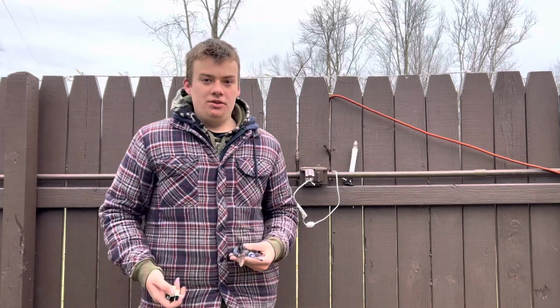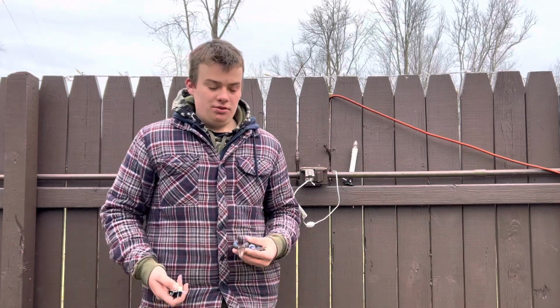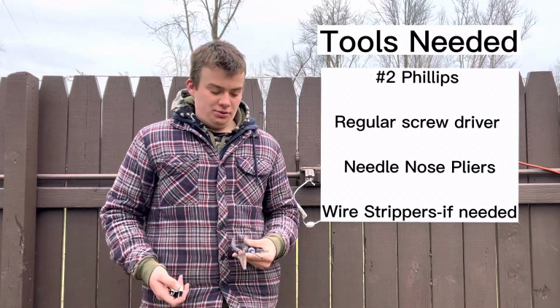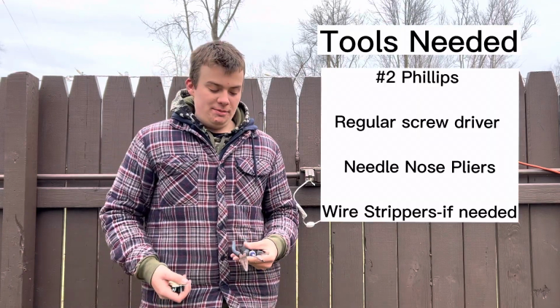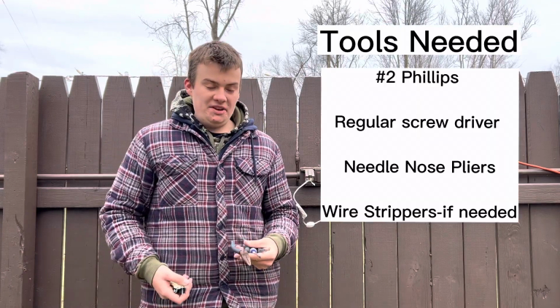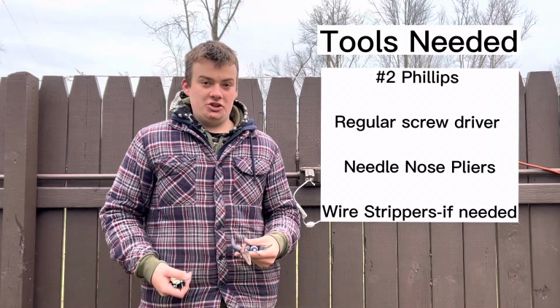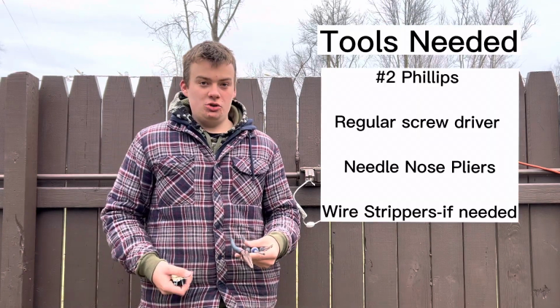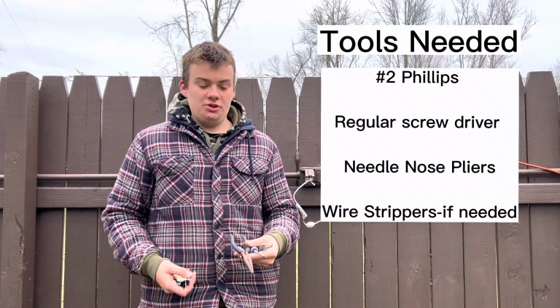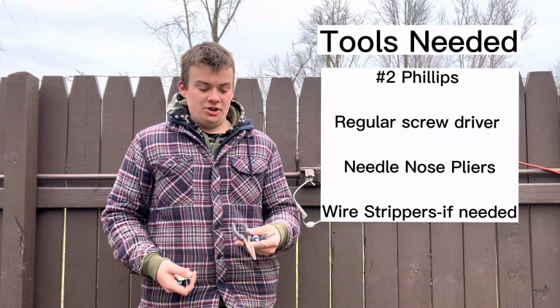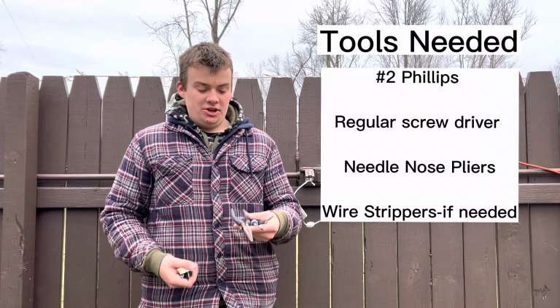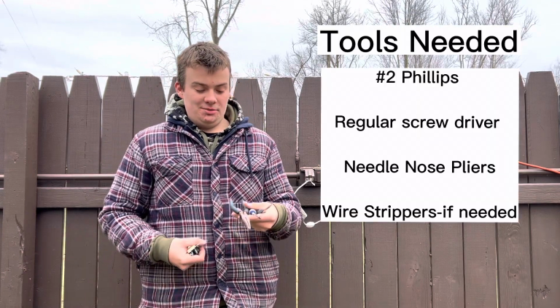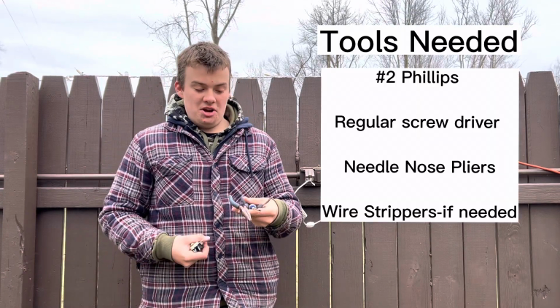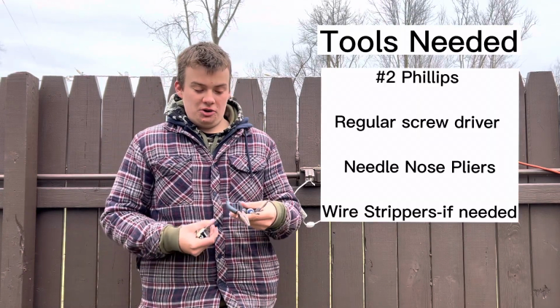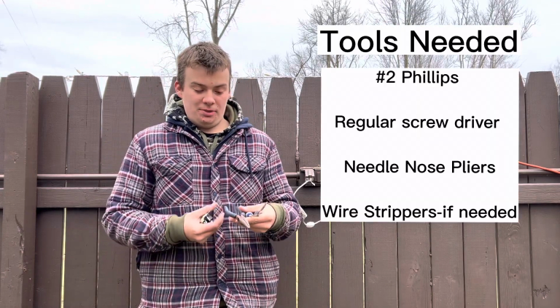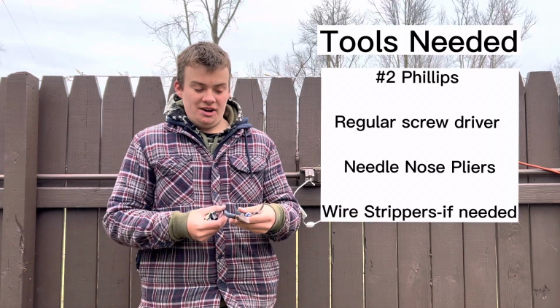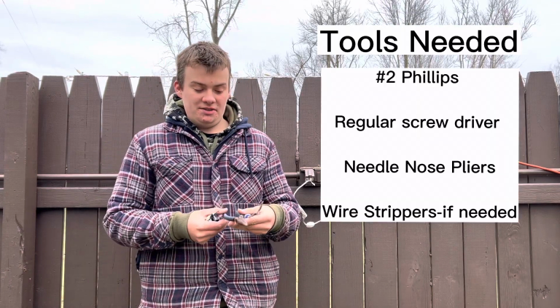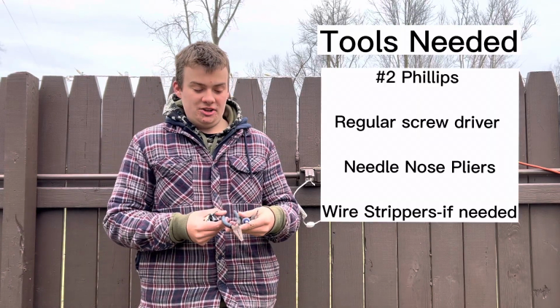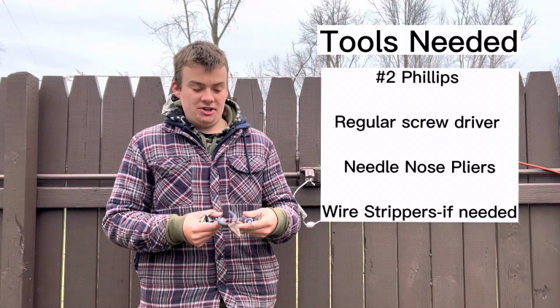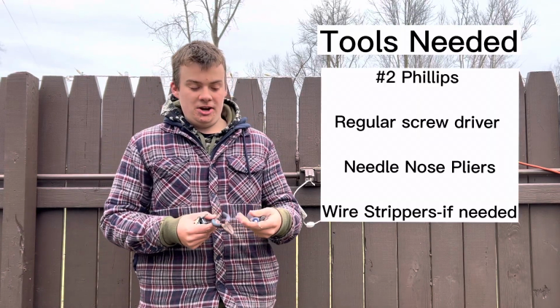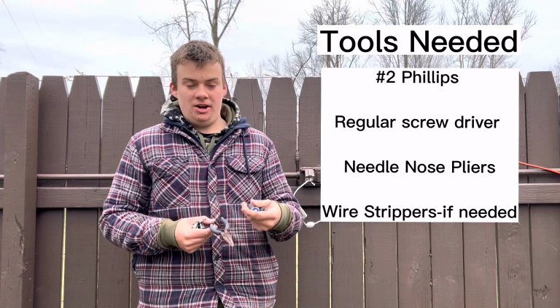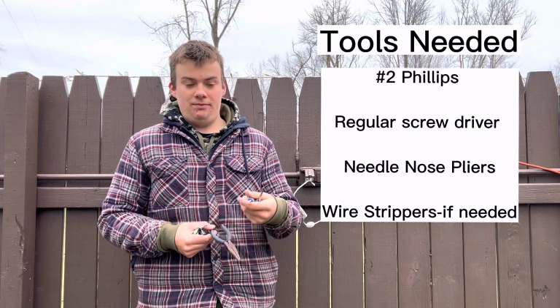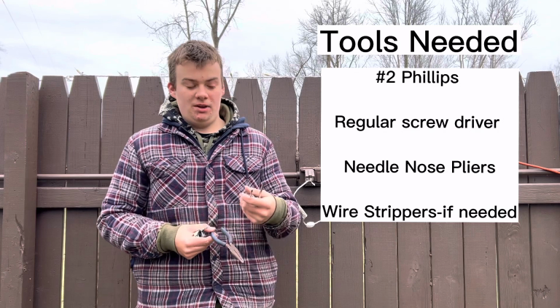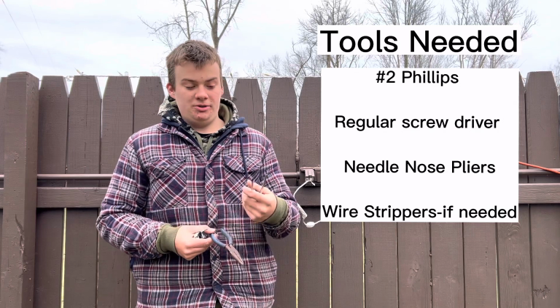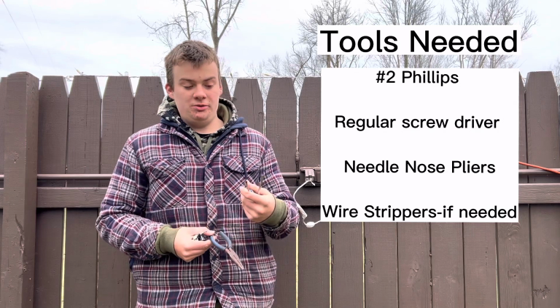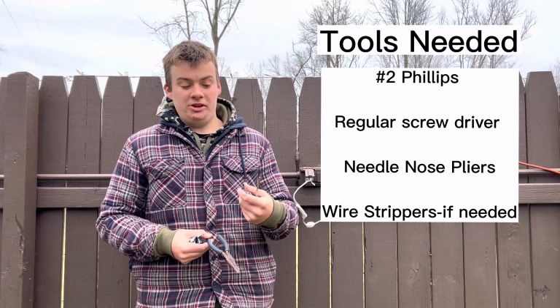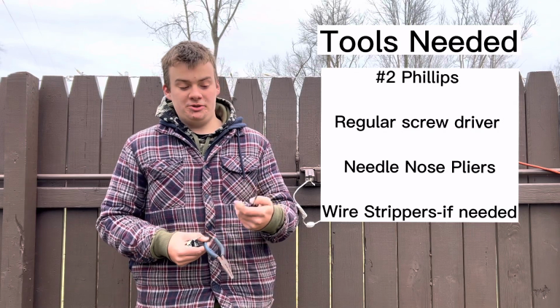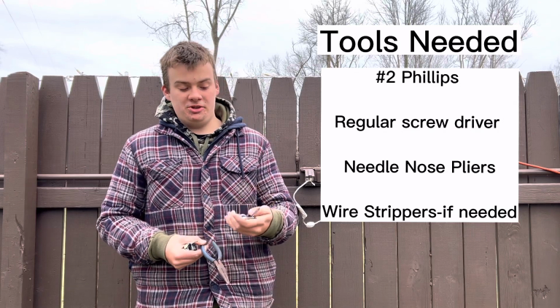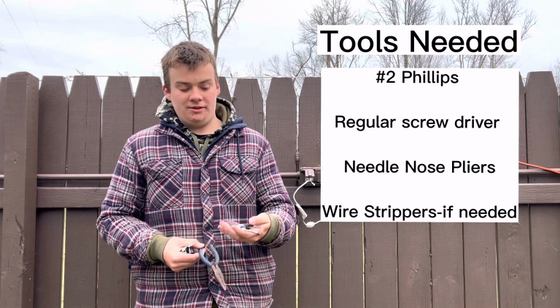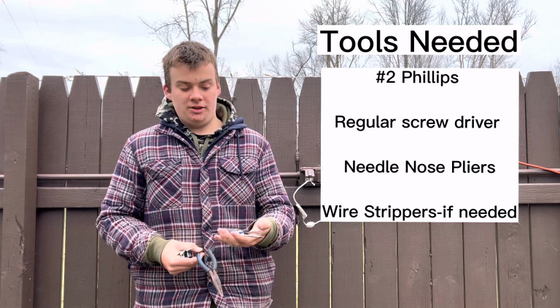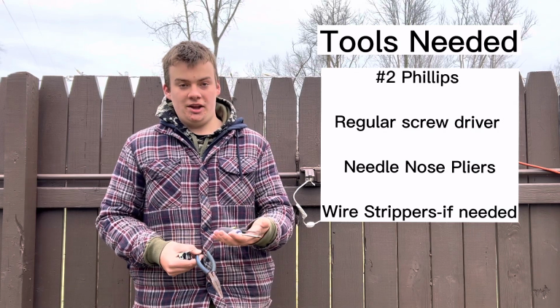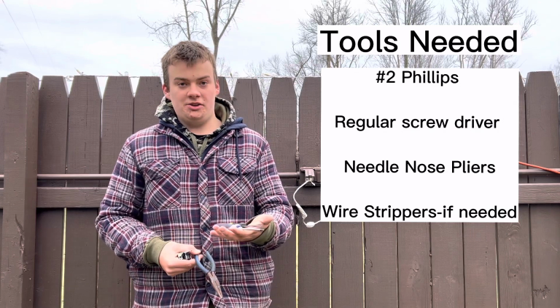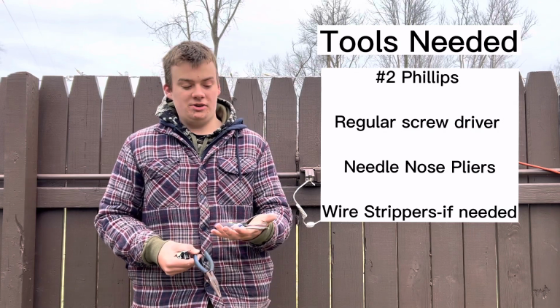Three basic tools: some needle nose pliers if necessary, a number two Phillips screwdriver, and a regular screwdriver.